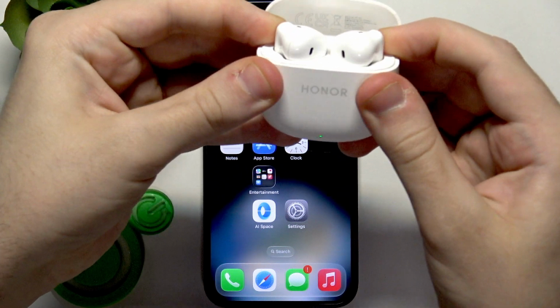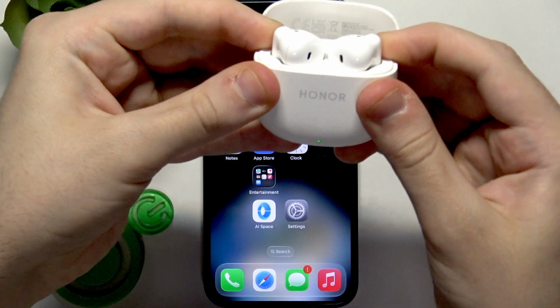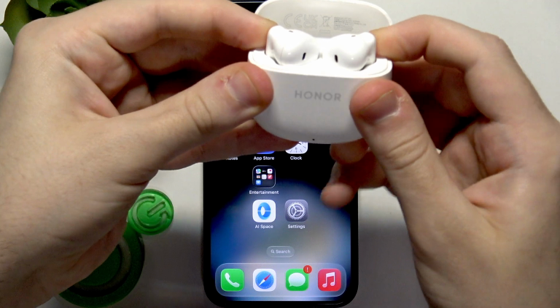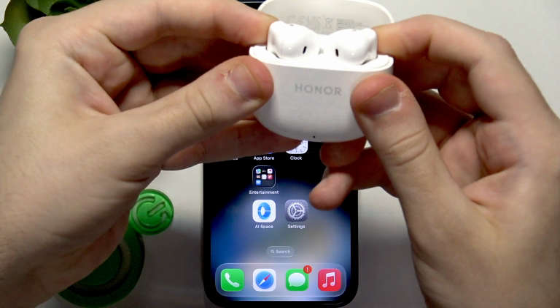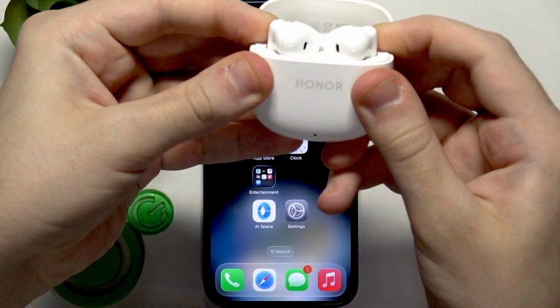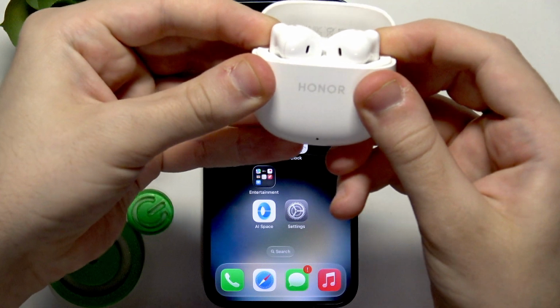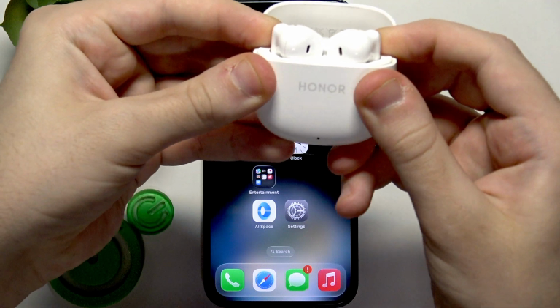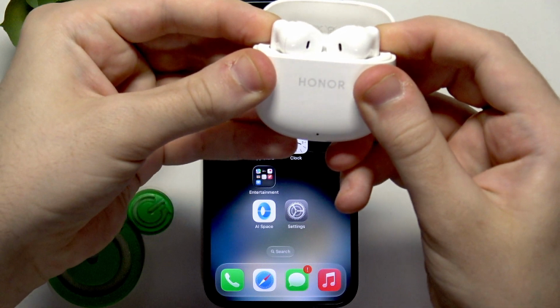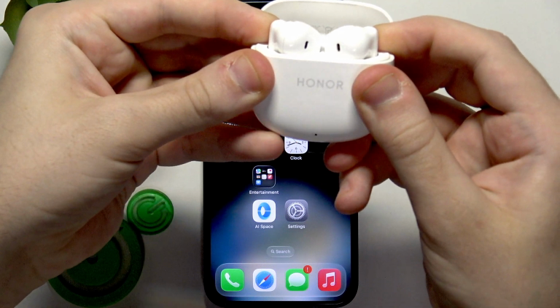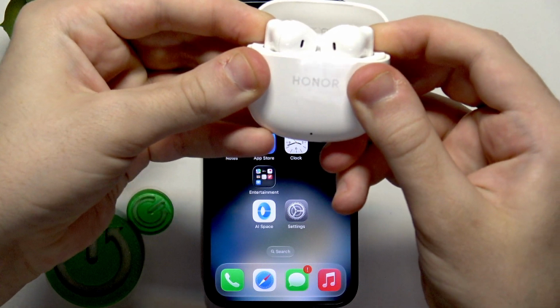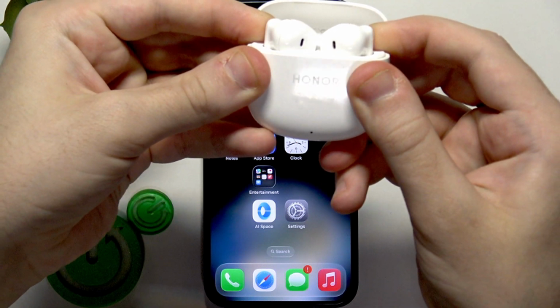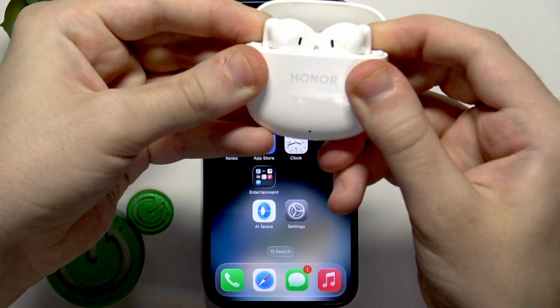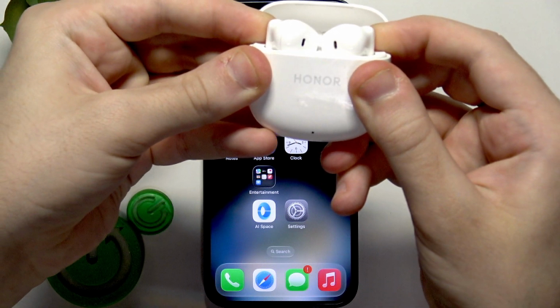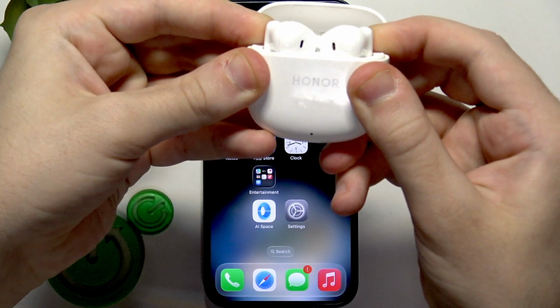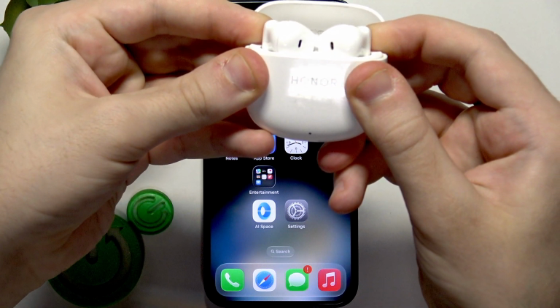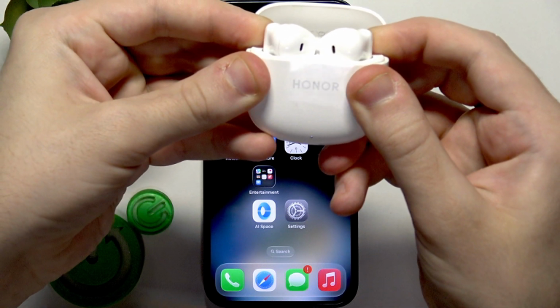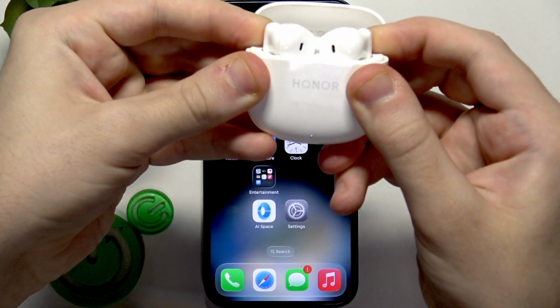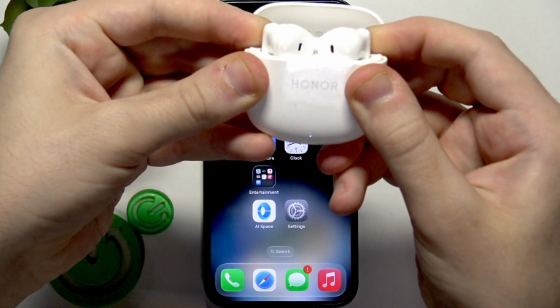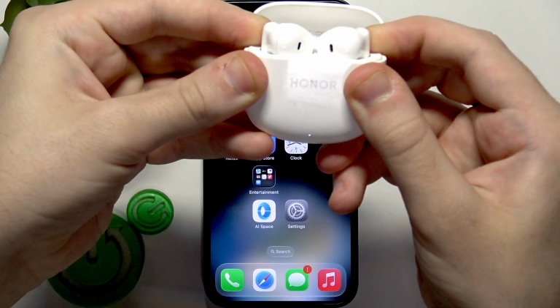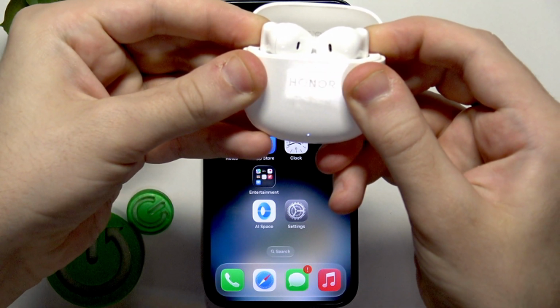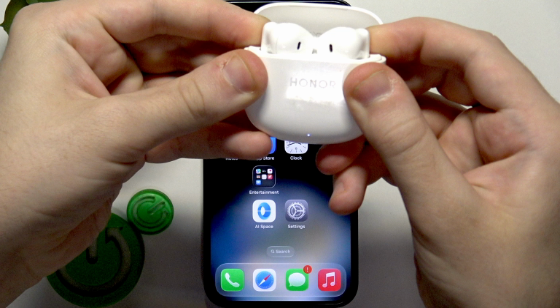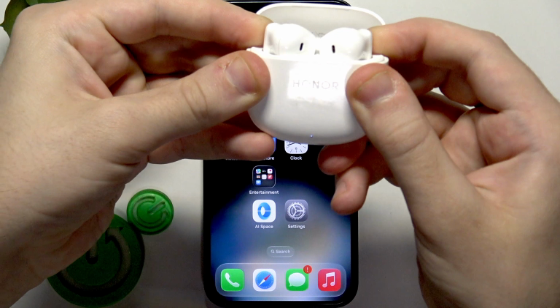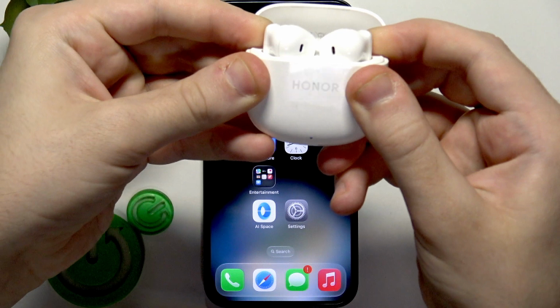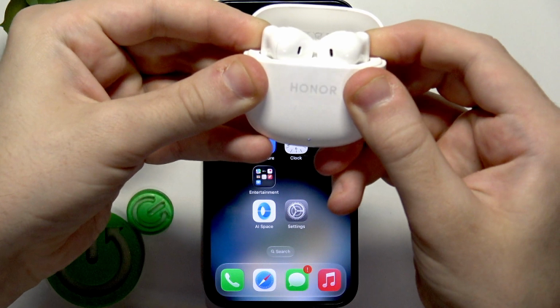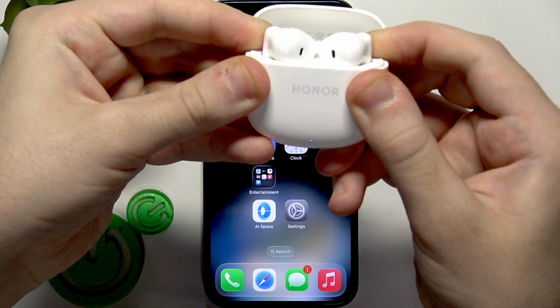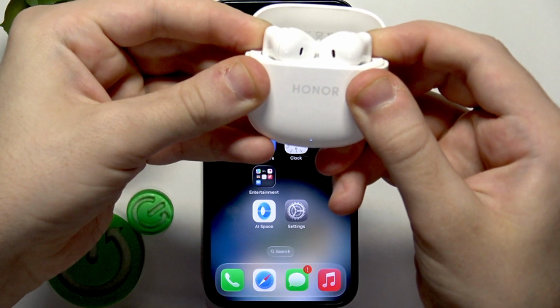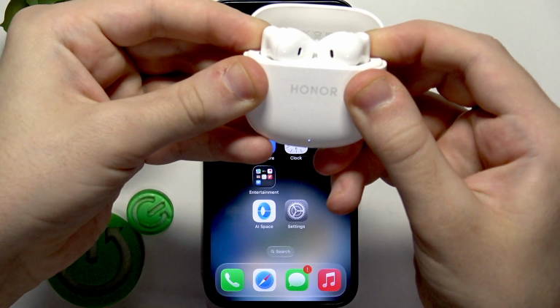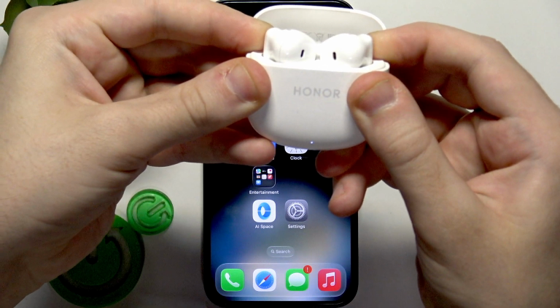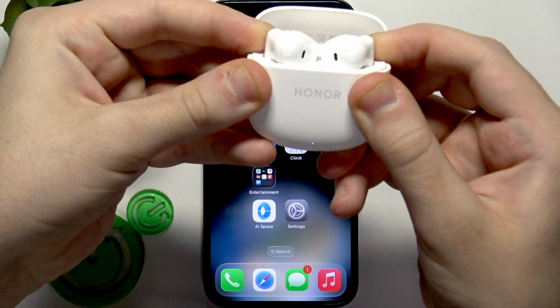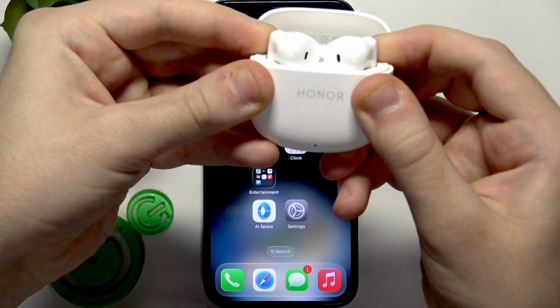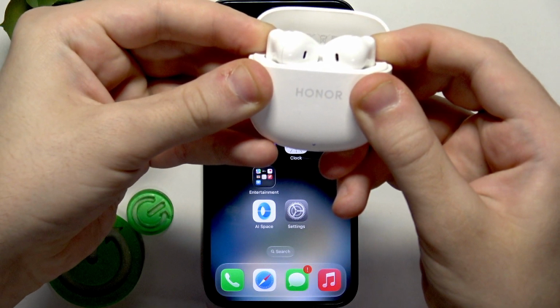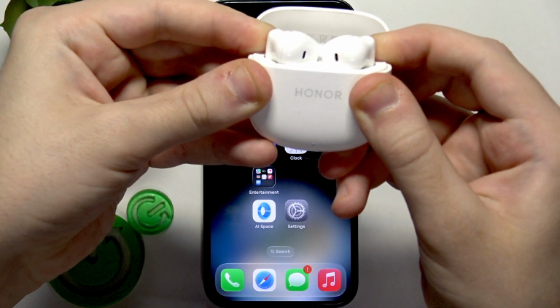Press and hold. Firstly, it enters the operating mode so it starts blinking white — that's okay, you just keep holding it.